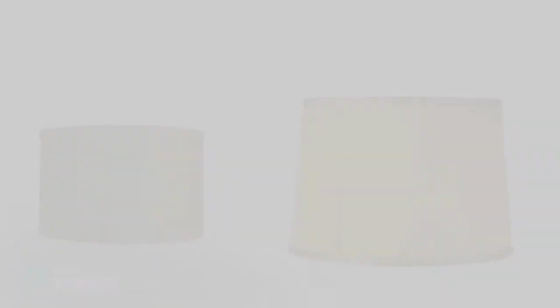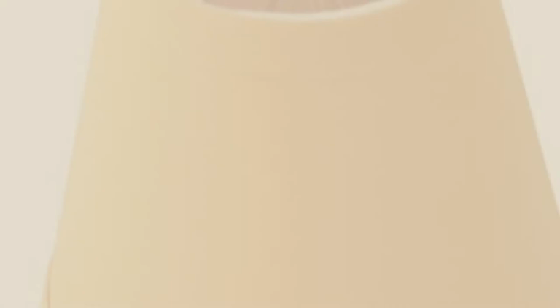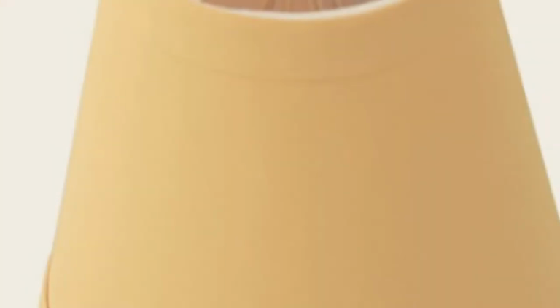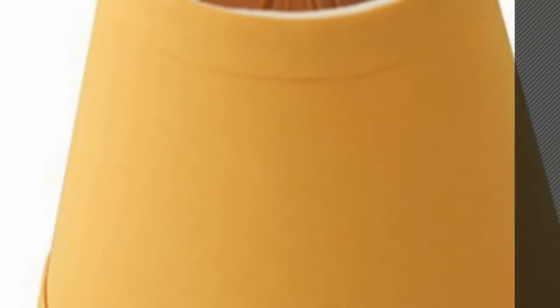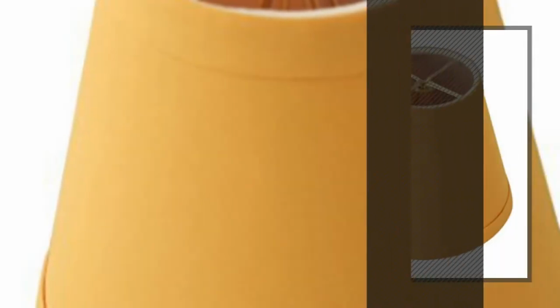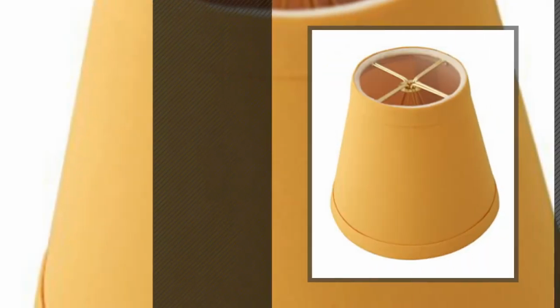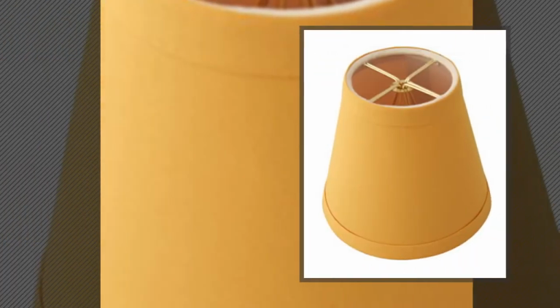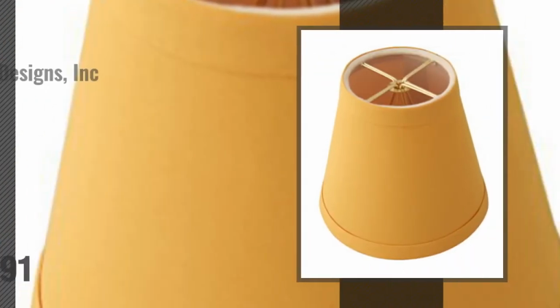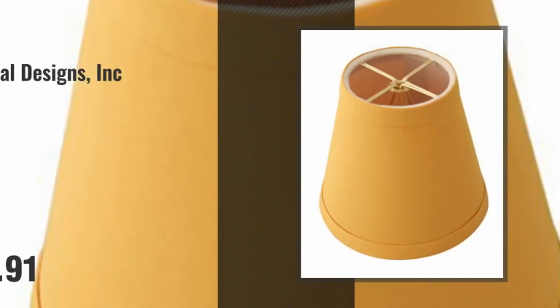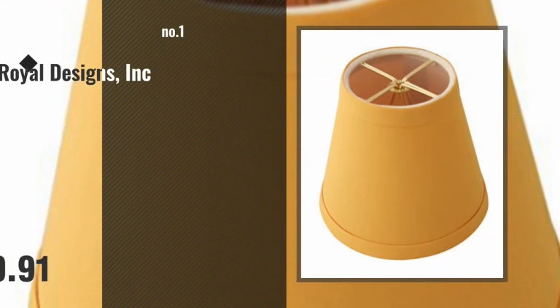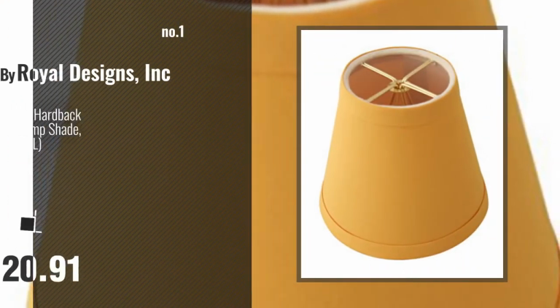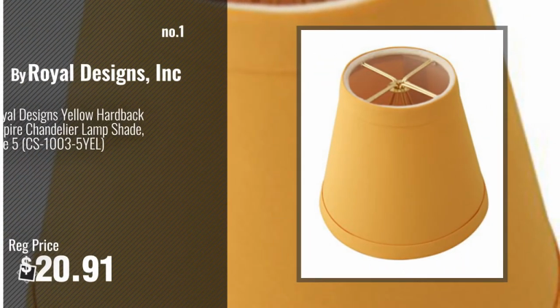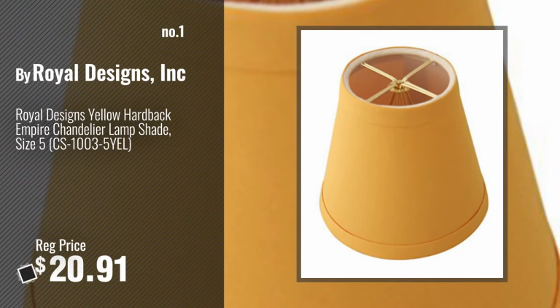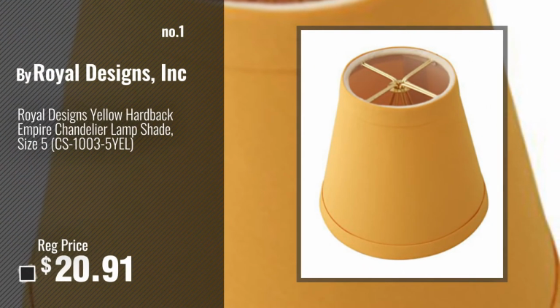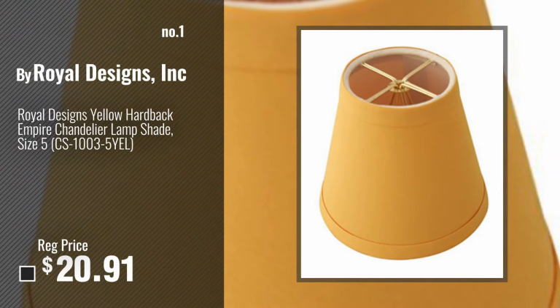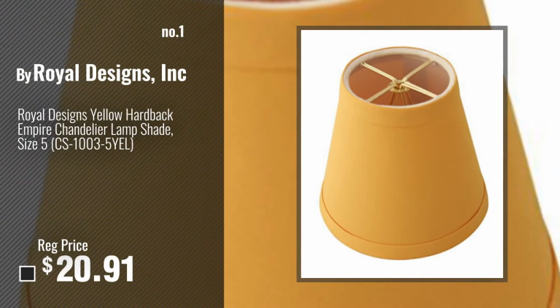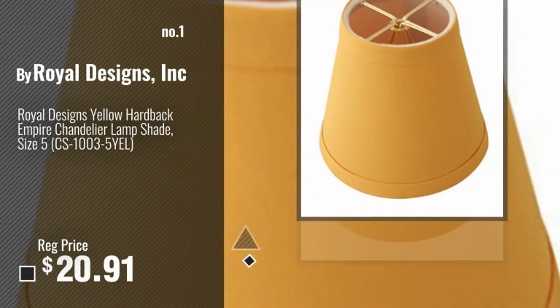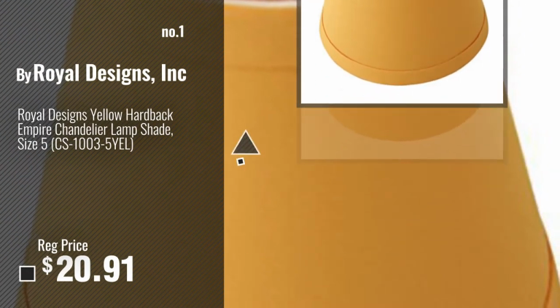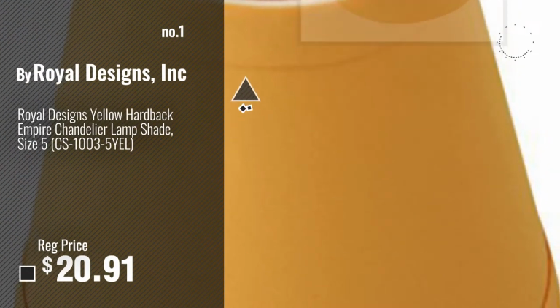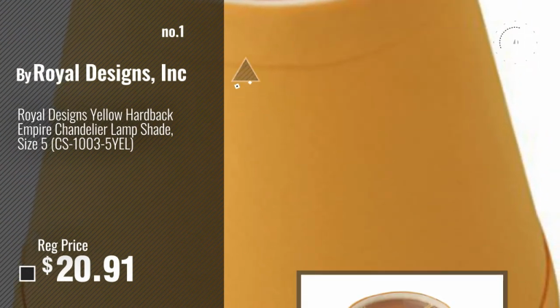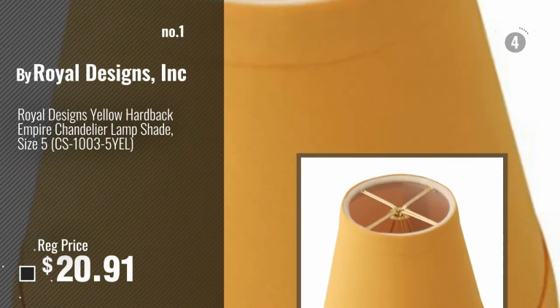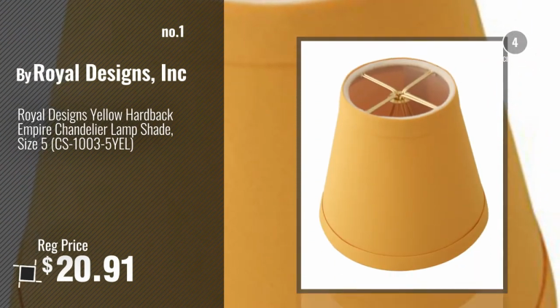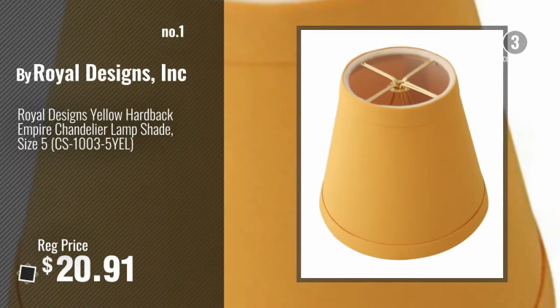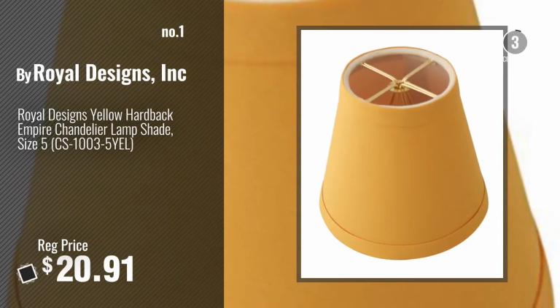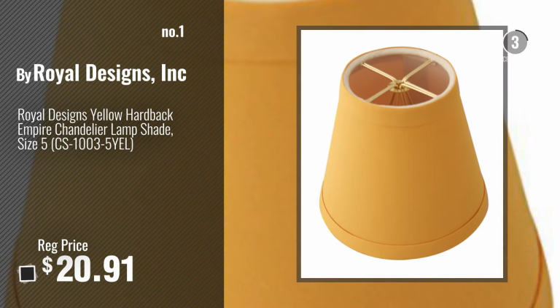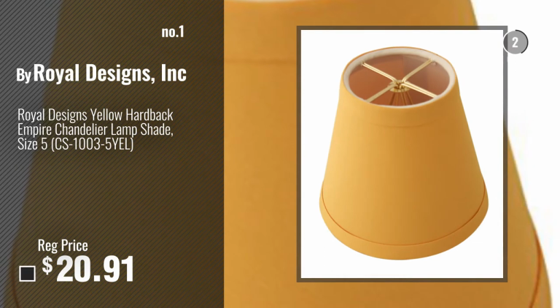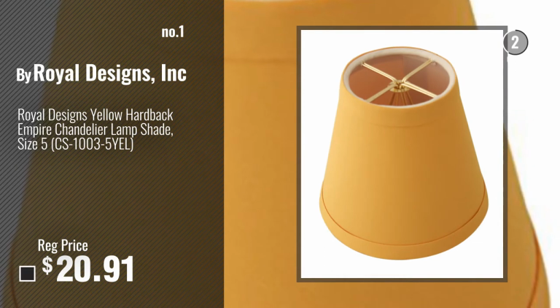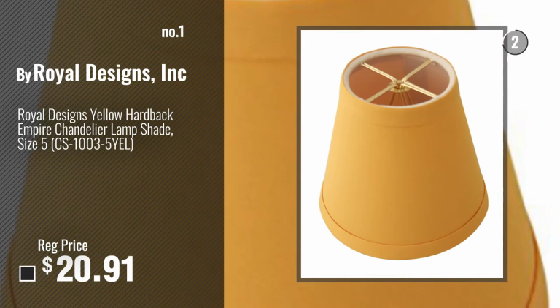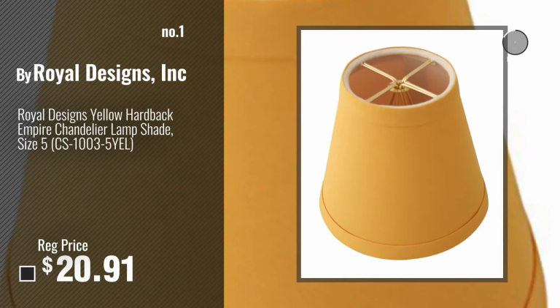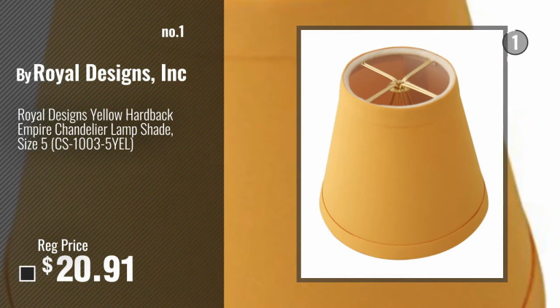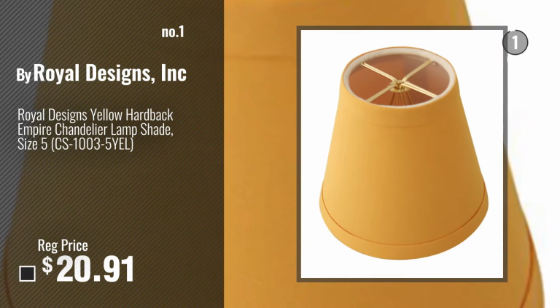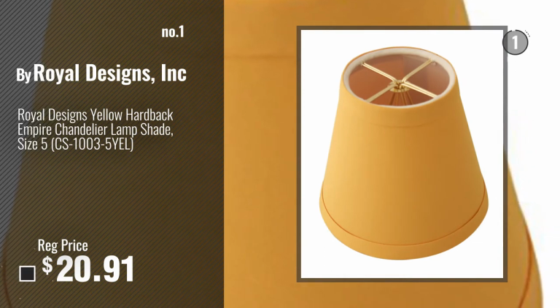Number 1, Most Popular, by Royal Designs Inc. Watch this video, choose your favorite.